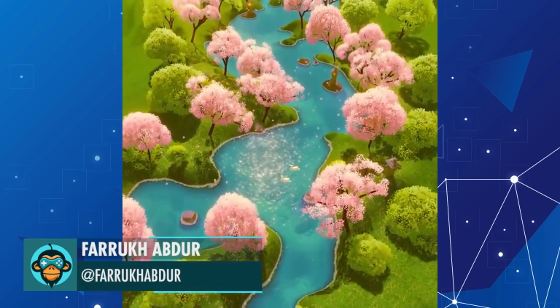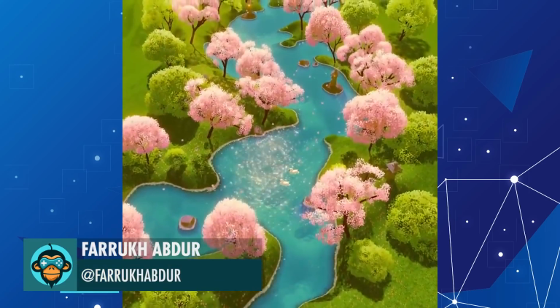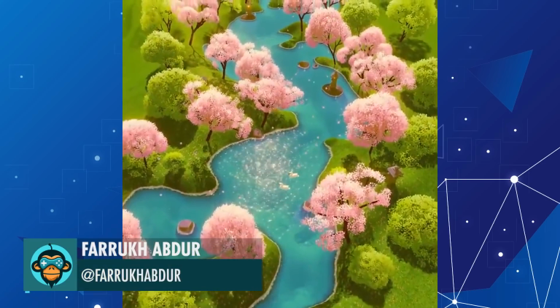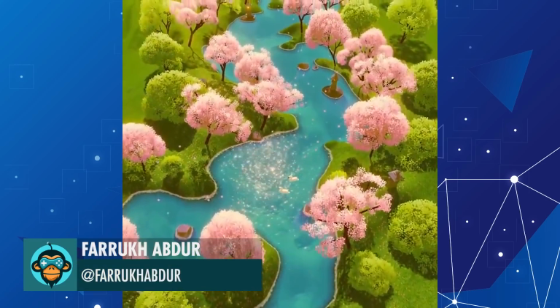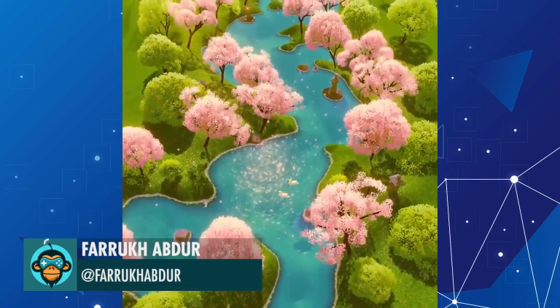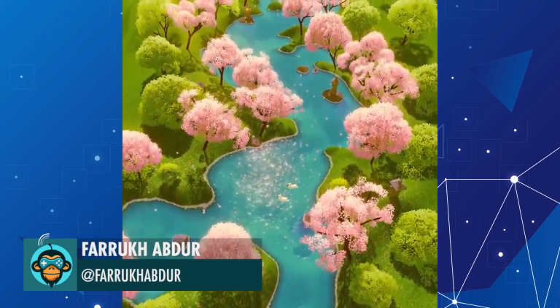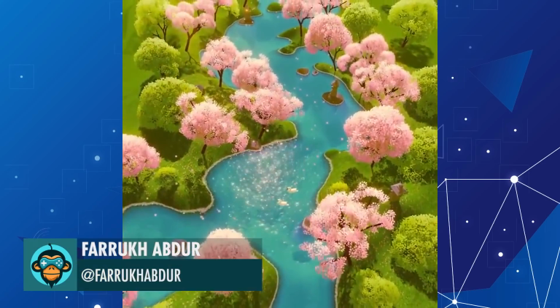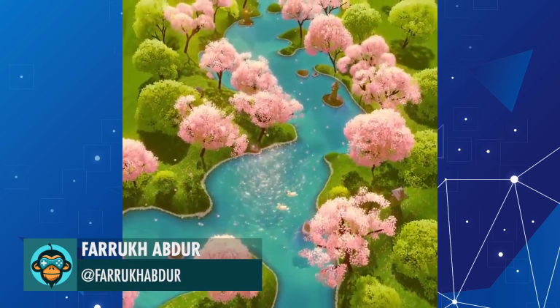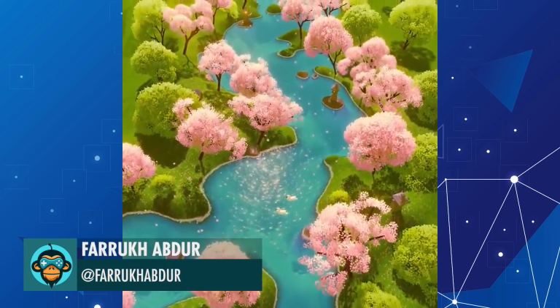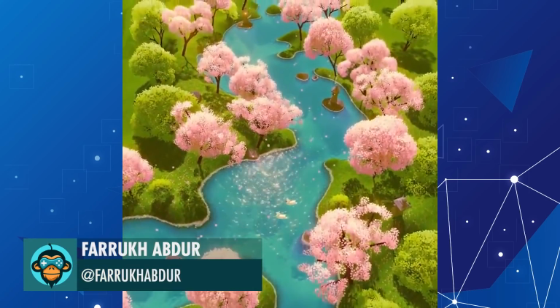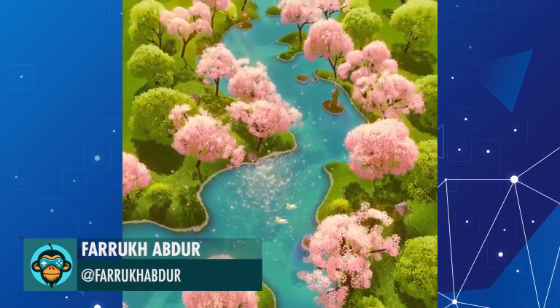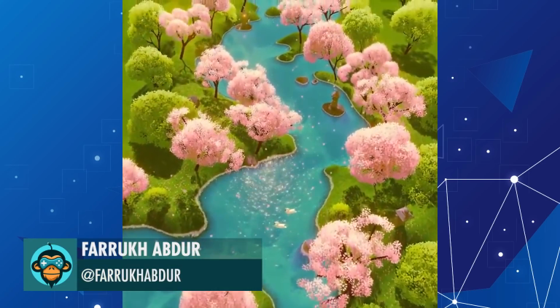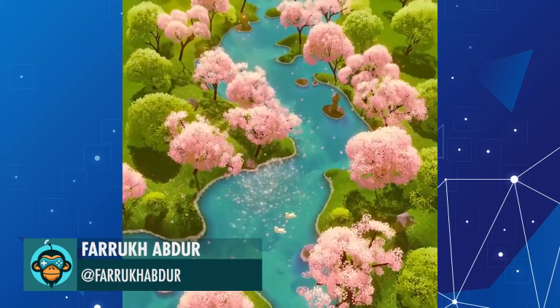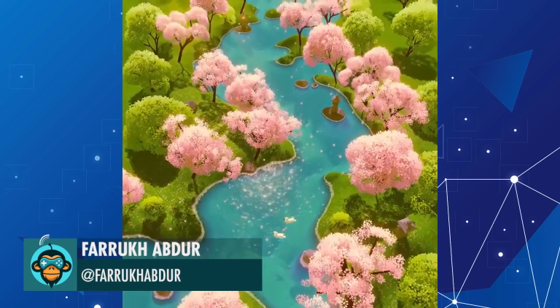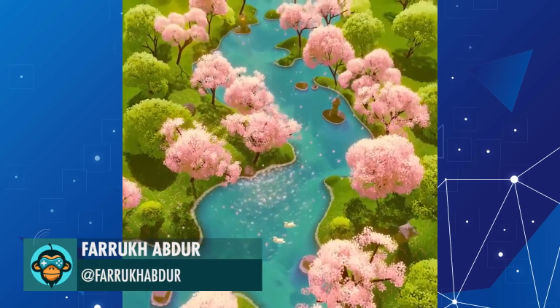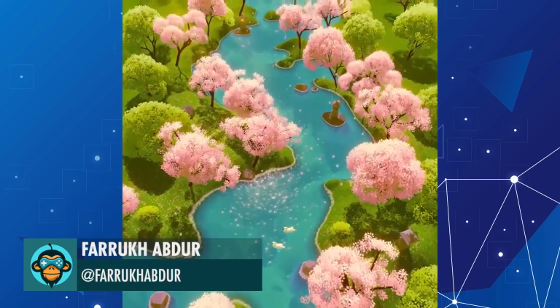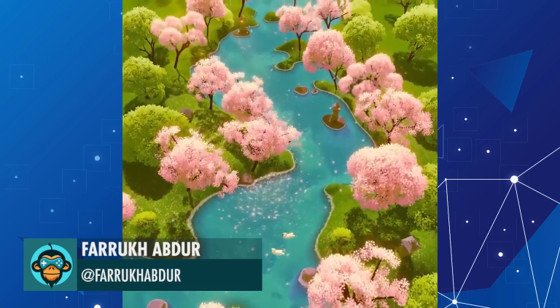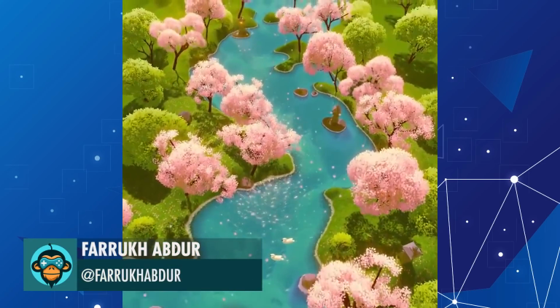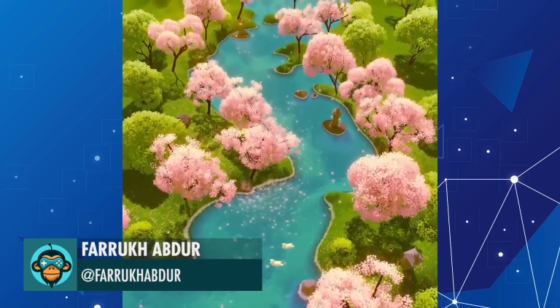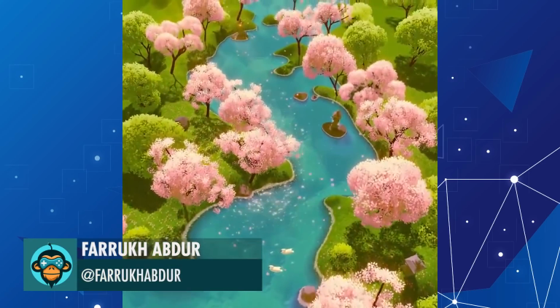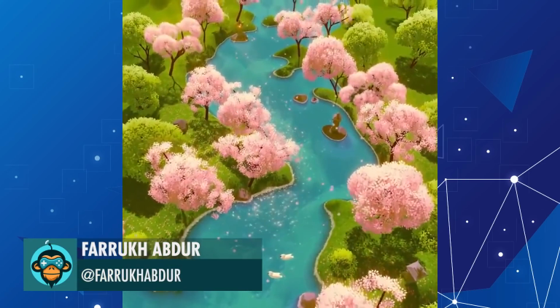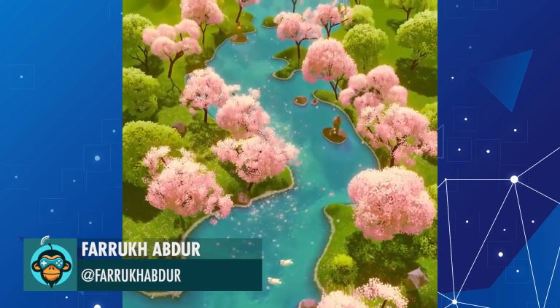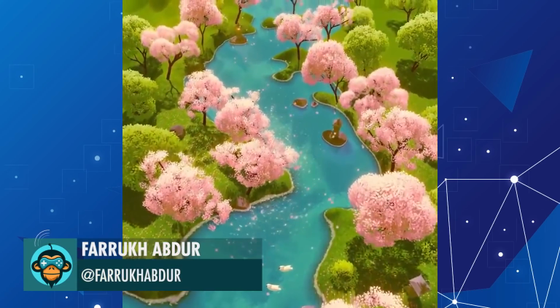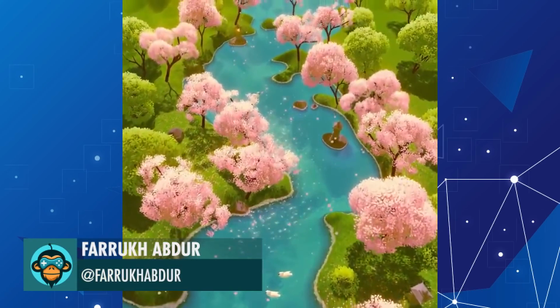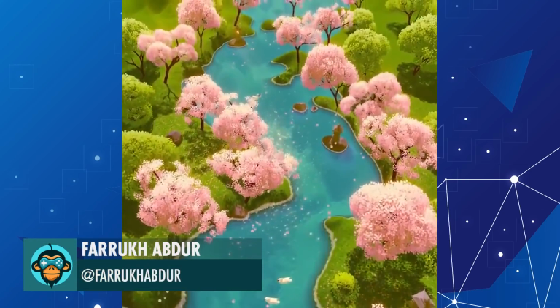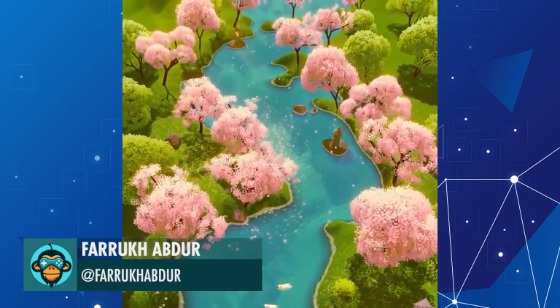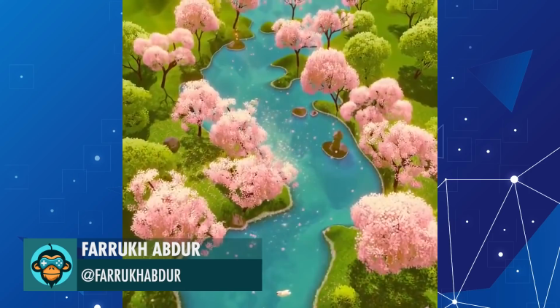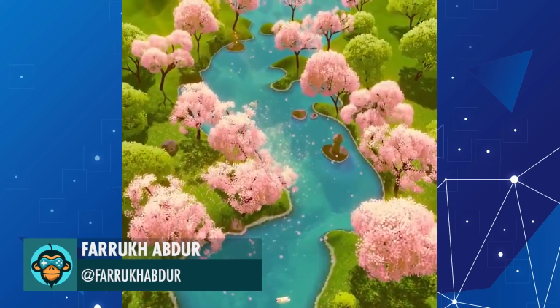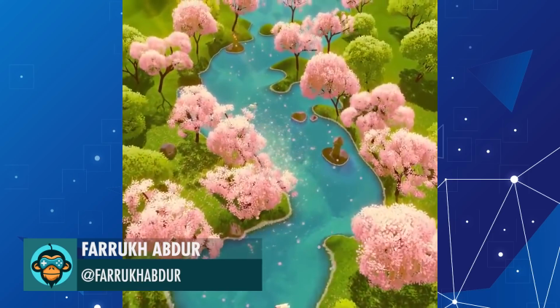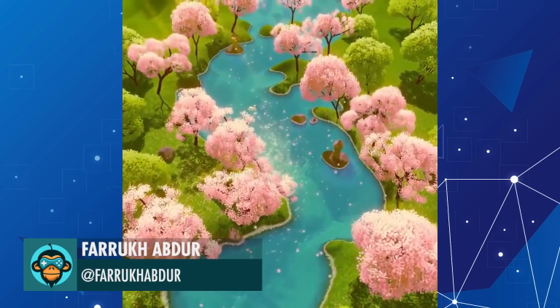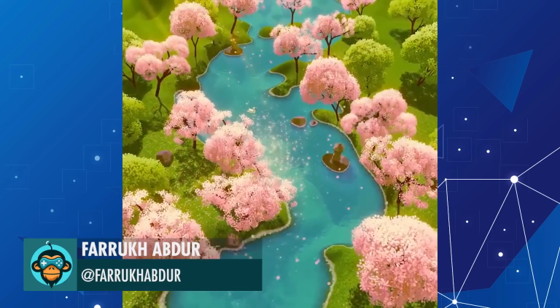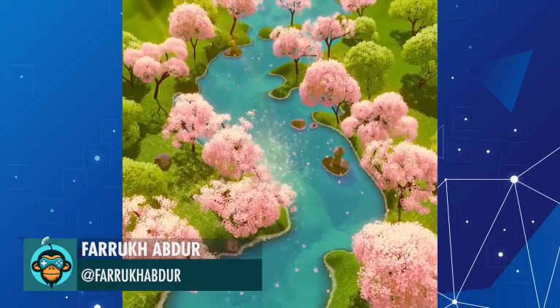Making a new level environment with a Sakura Tree theme, by Farouk.